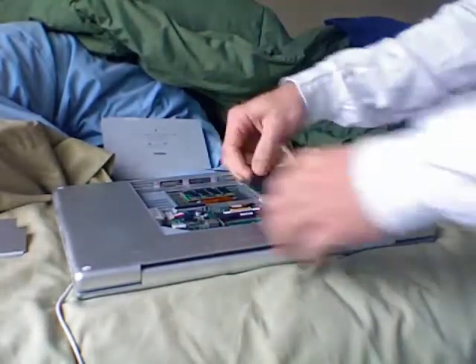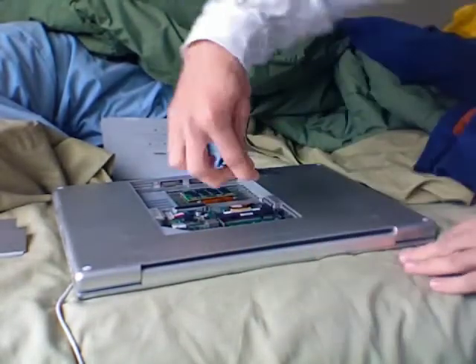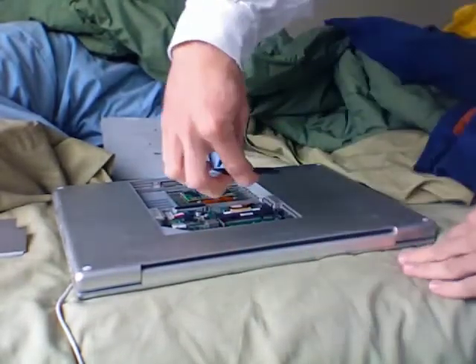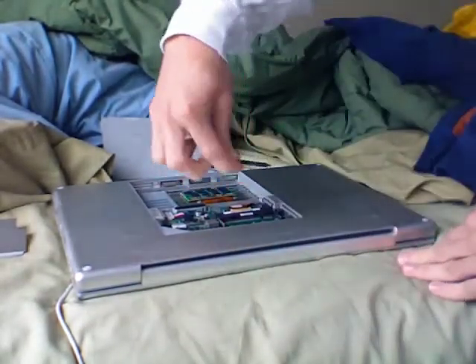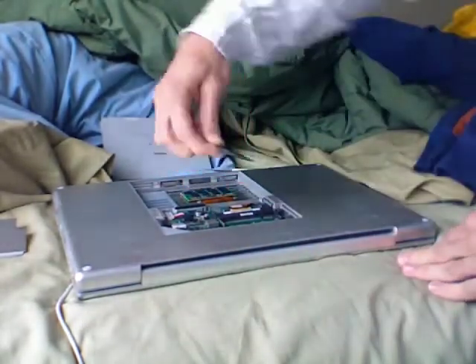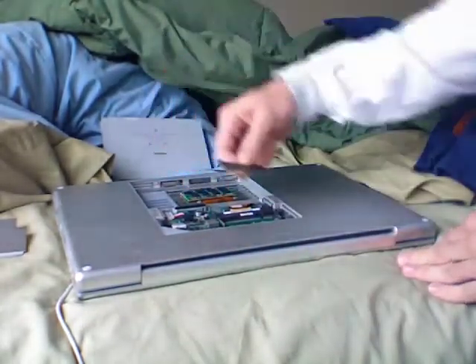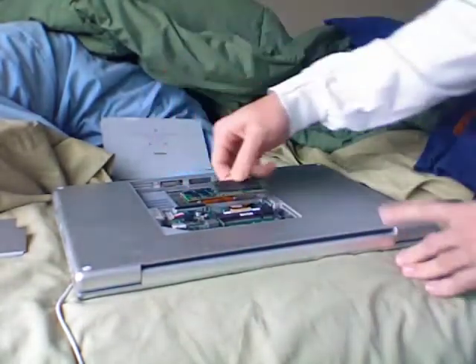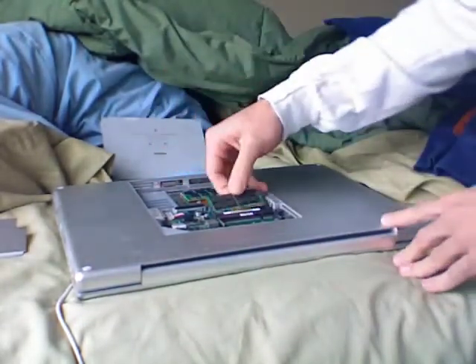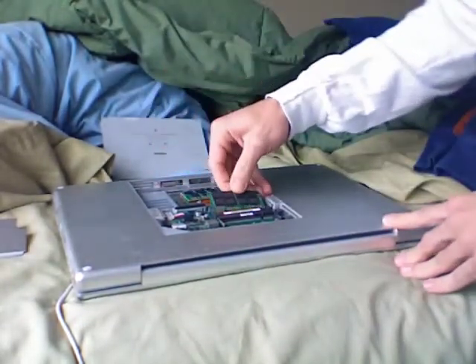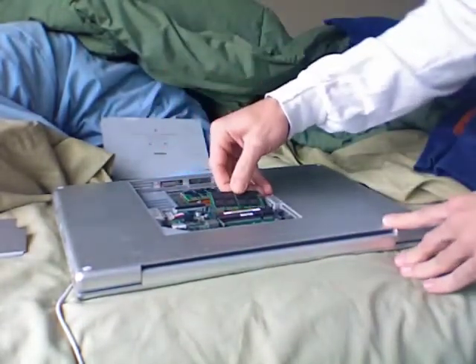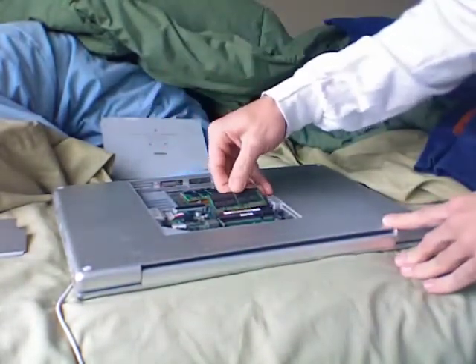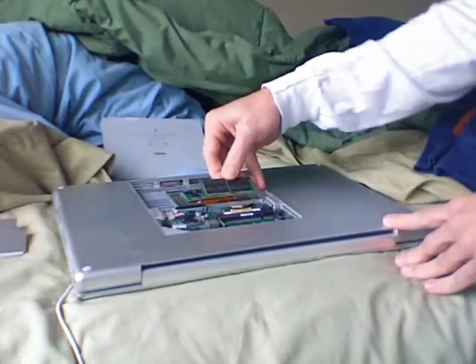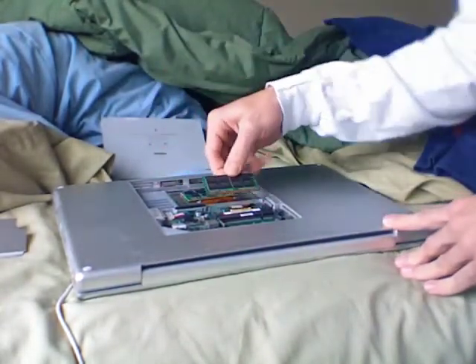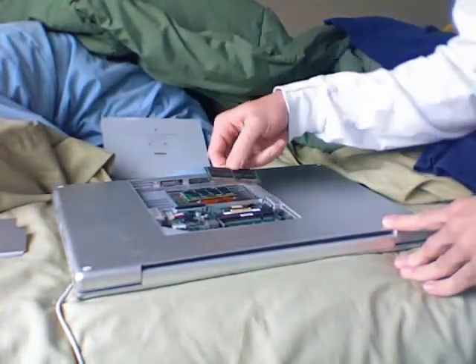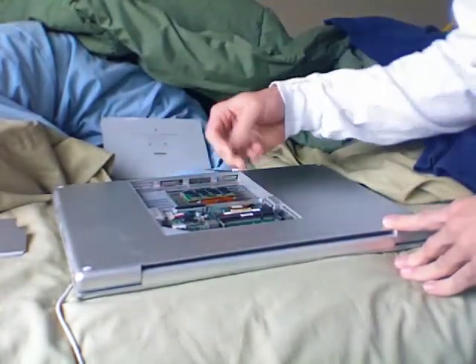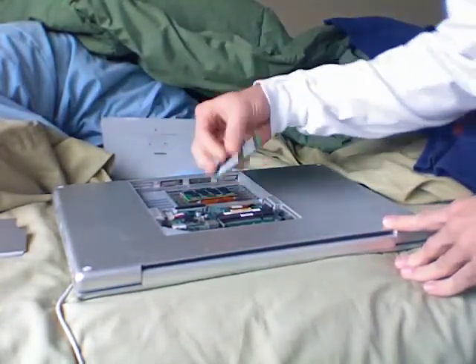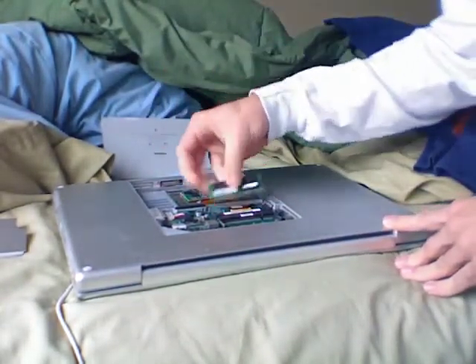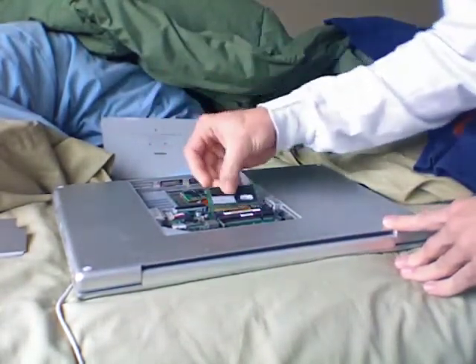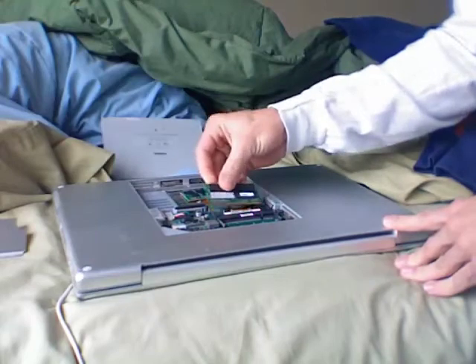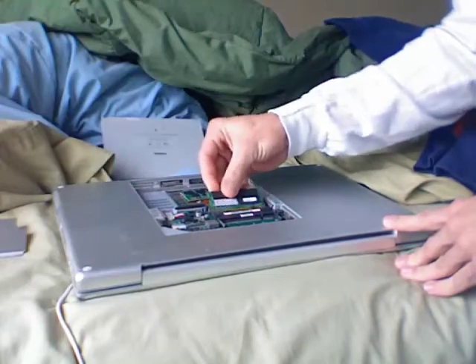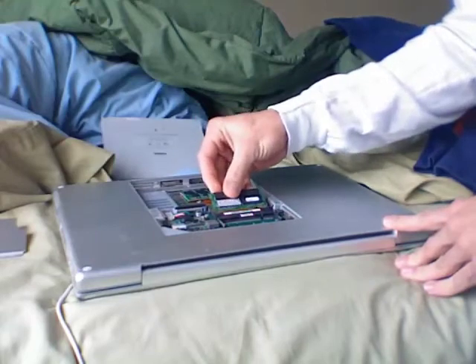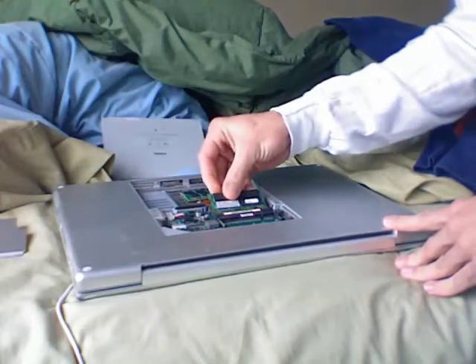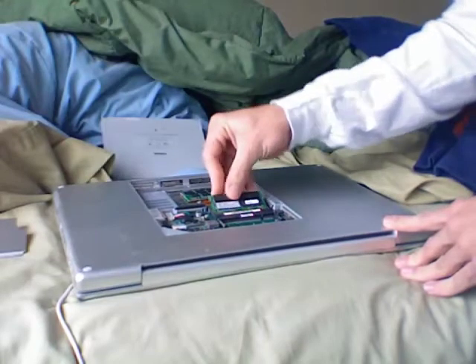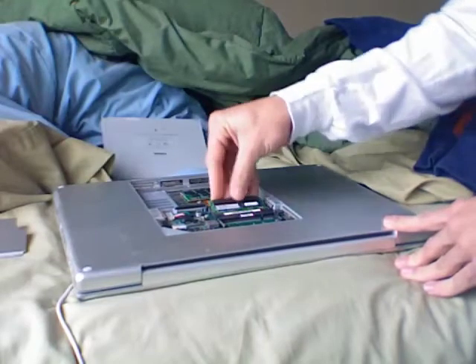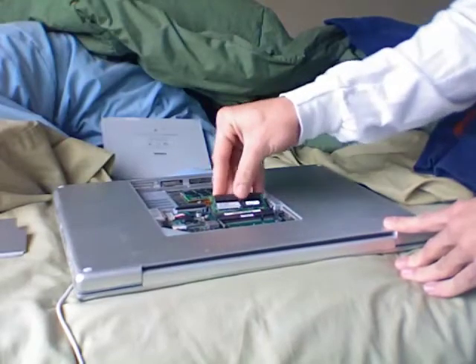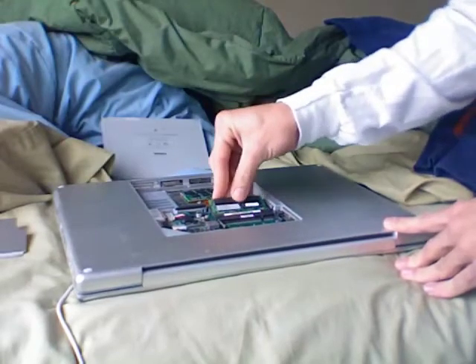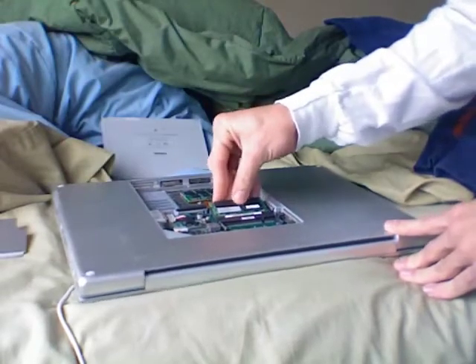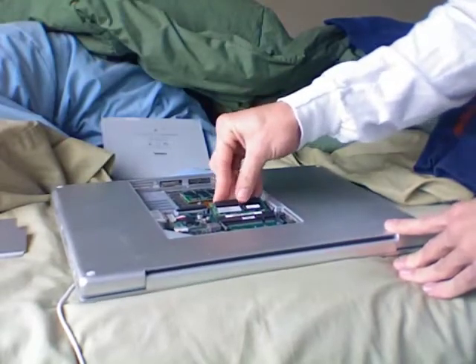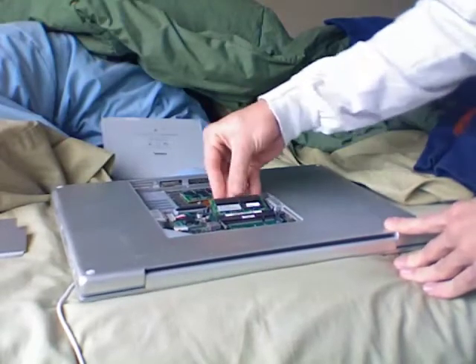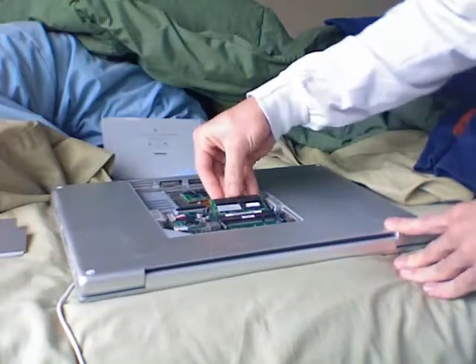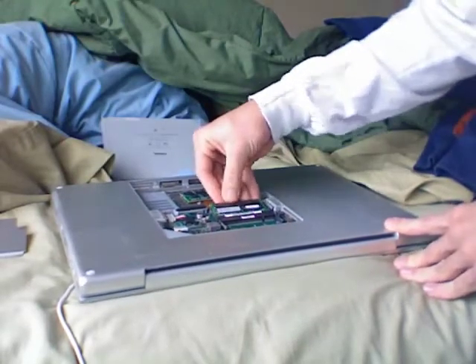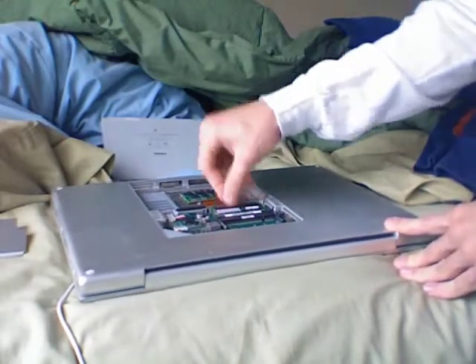You go like that, turn it around, put it in the other one. It will only fit one way — if it doesn't fit, you're doing it wrong.